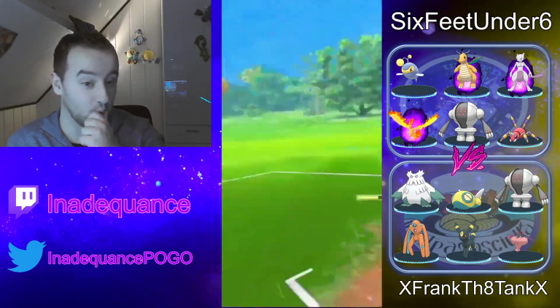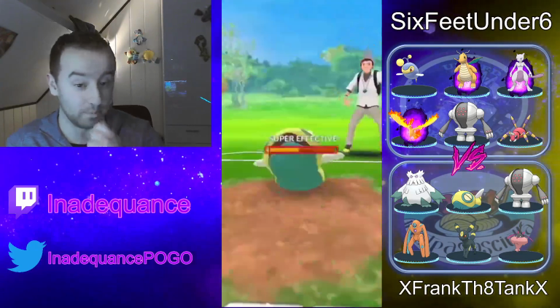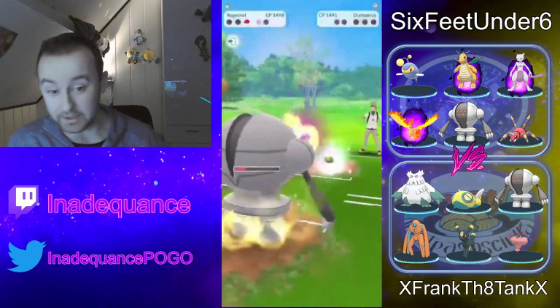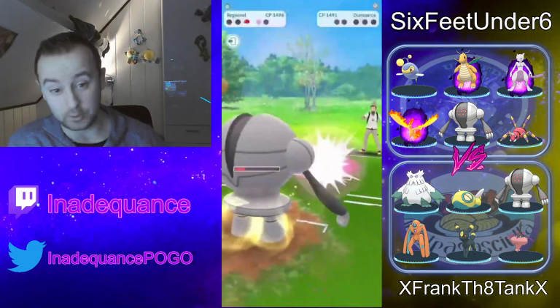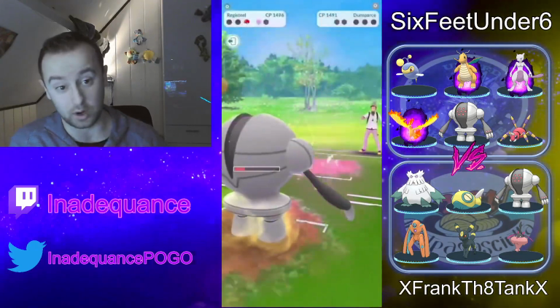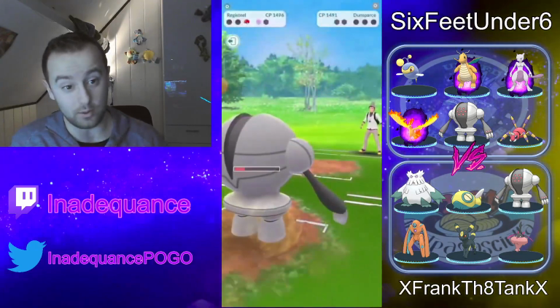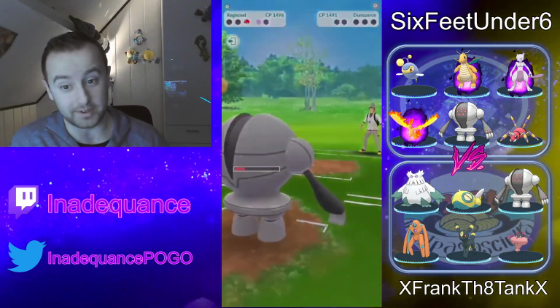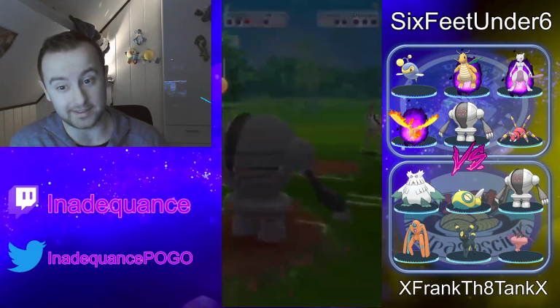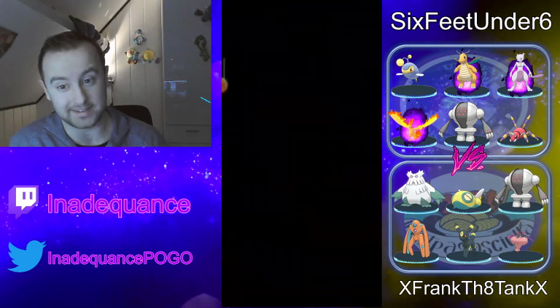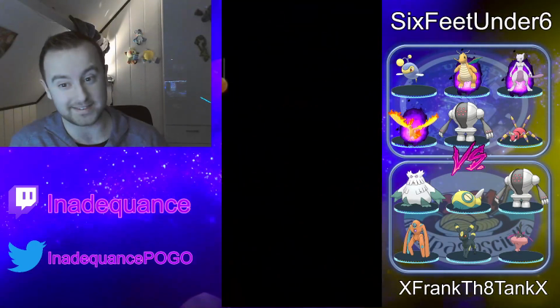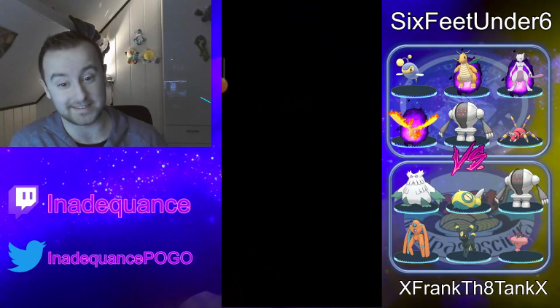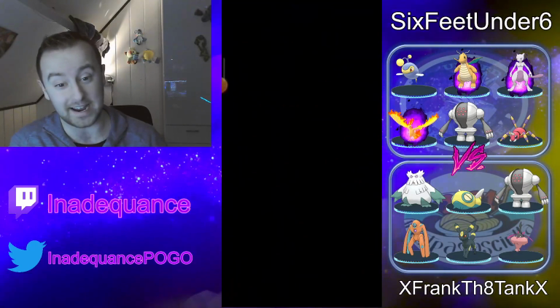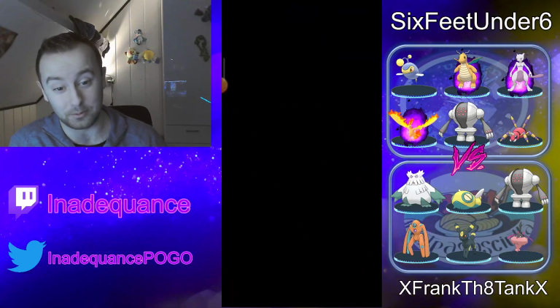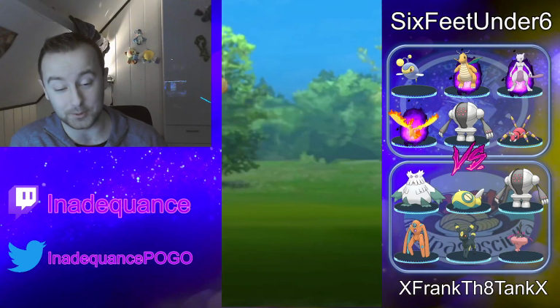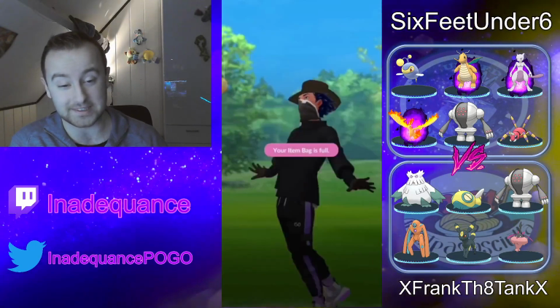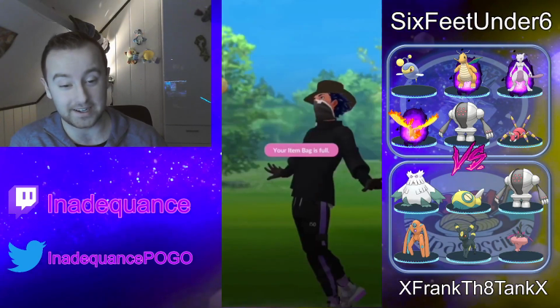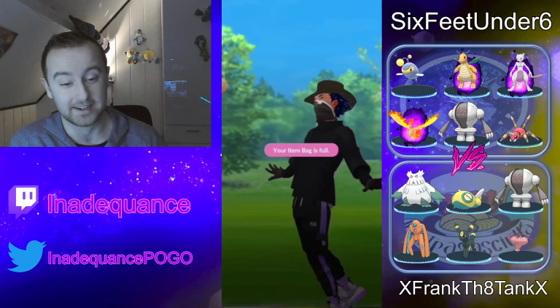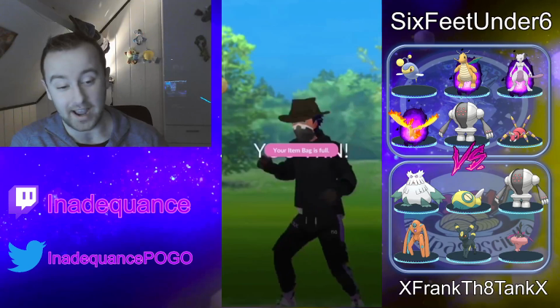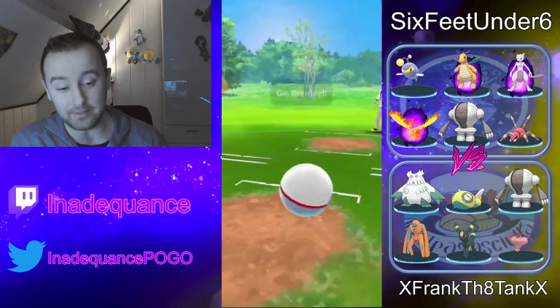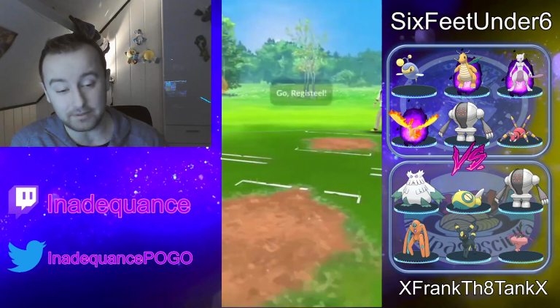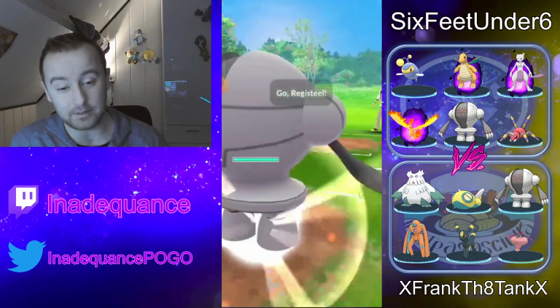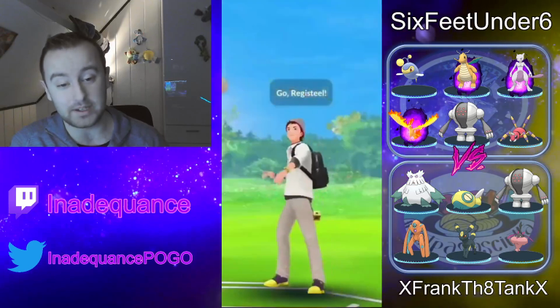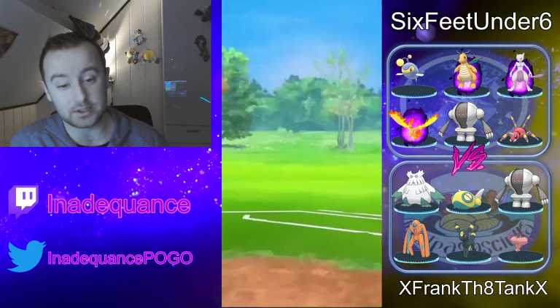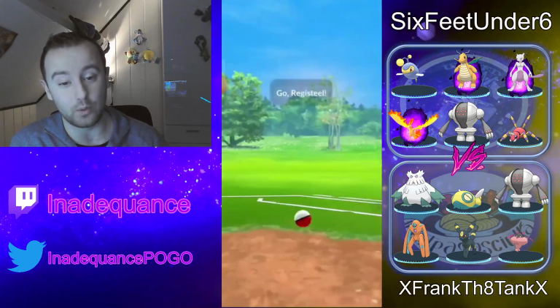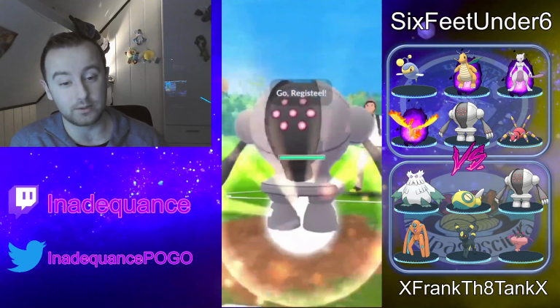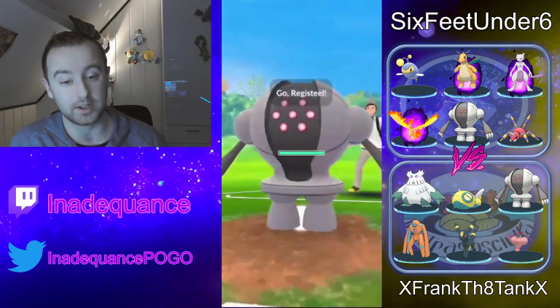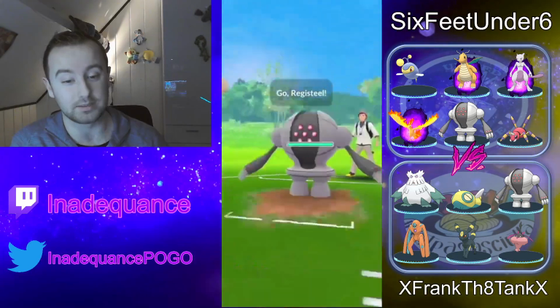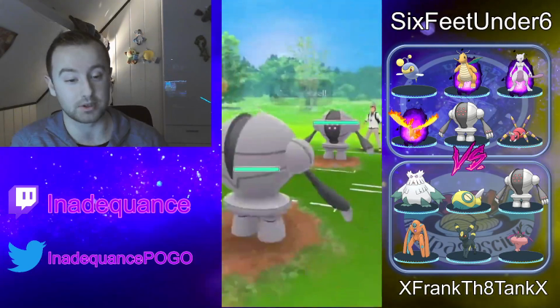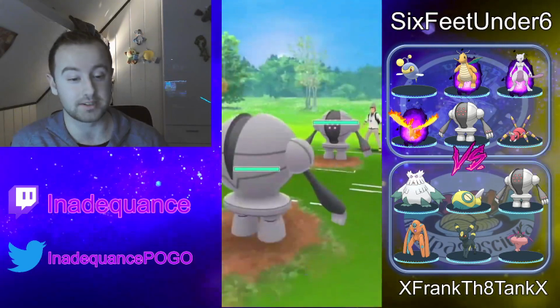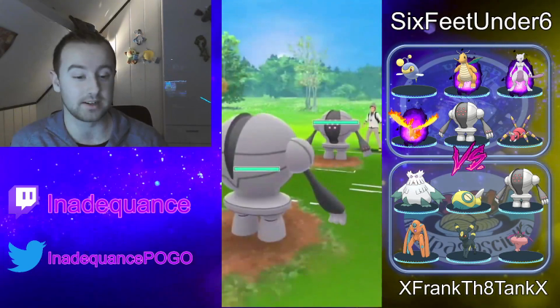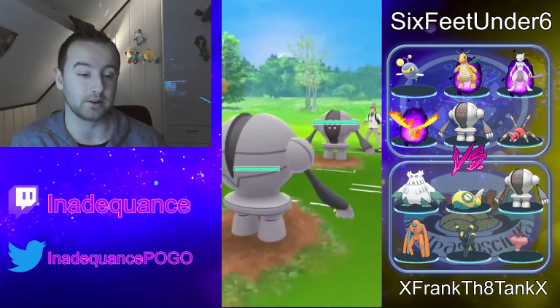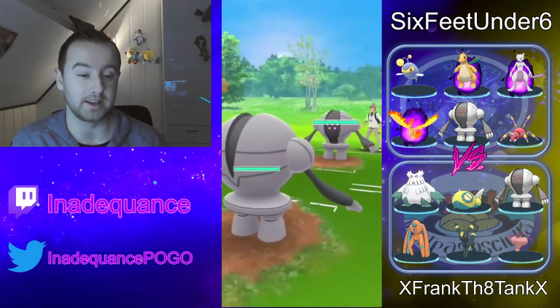Well played — 2-0 with this Shadow Moltres line, even when he's so weak to Dunsparce. Let's take a look at game 3.